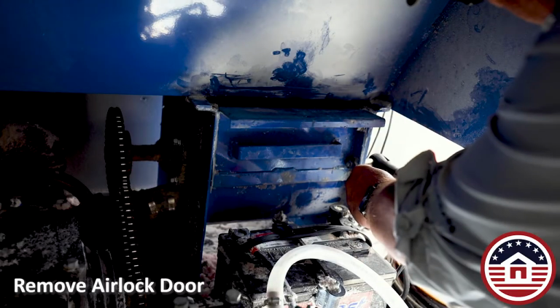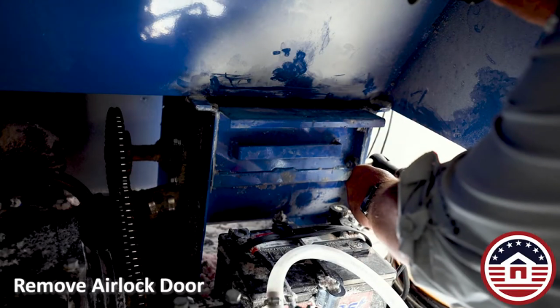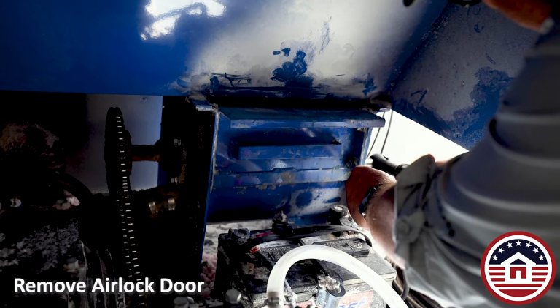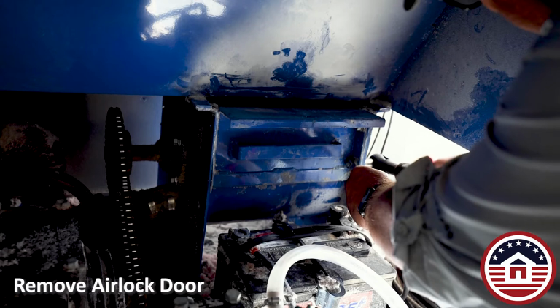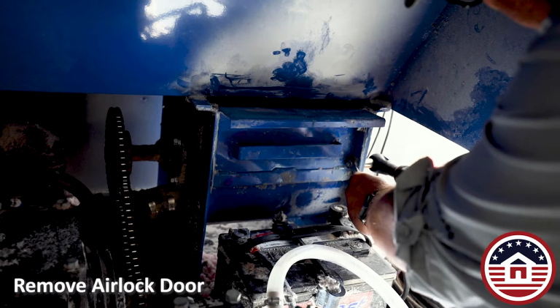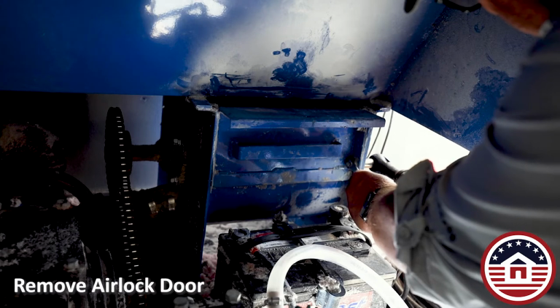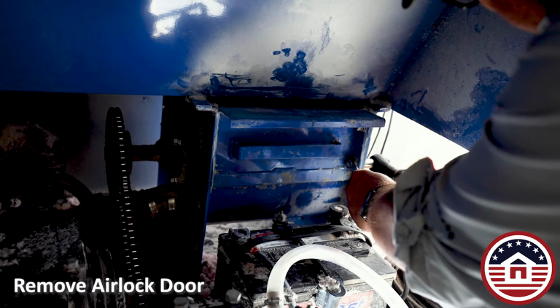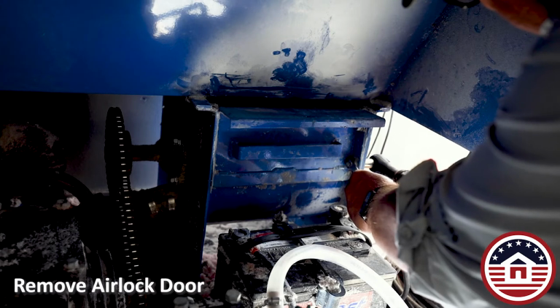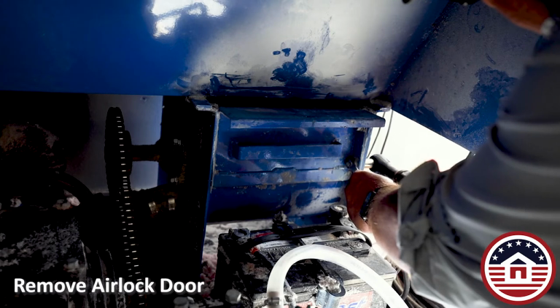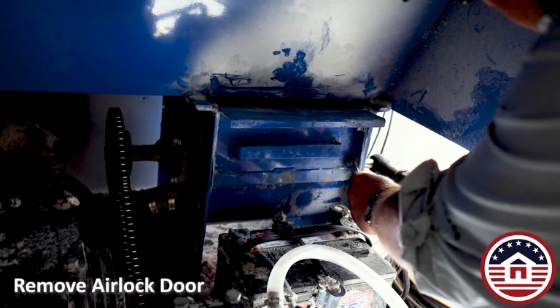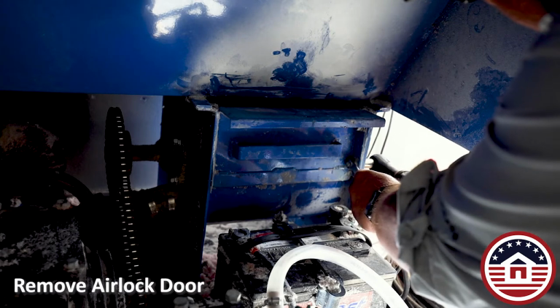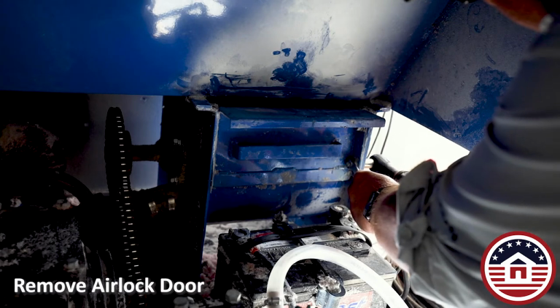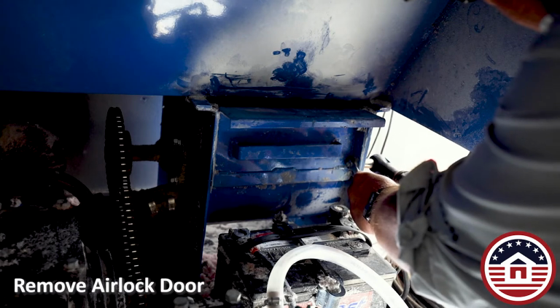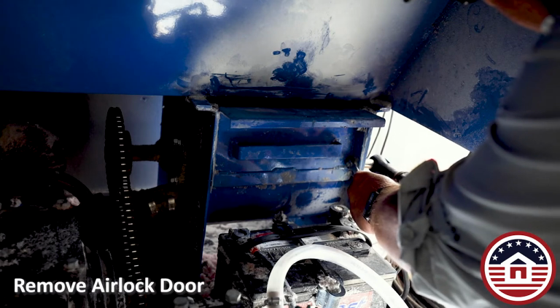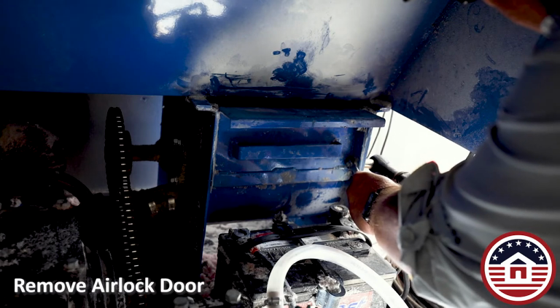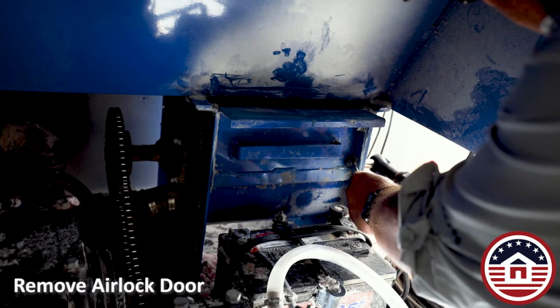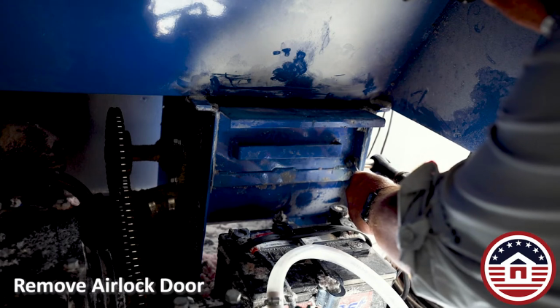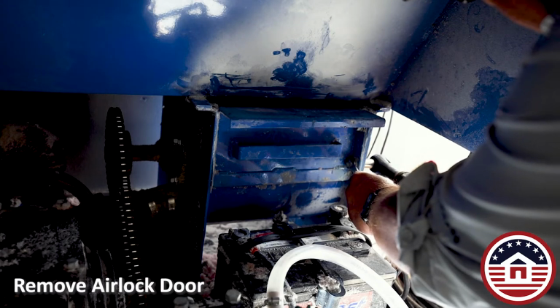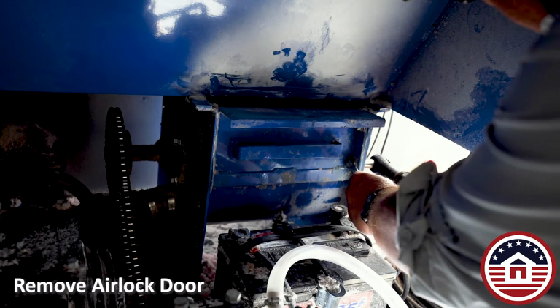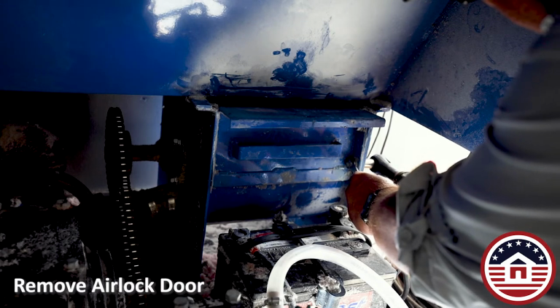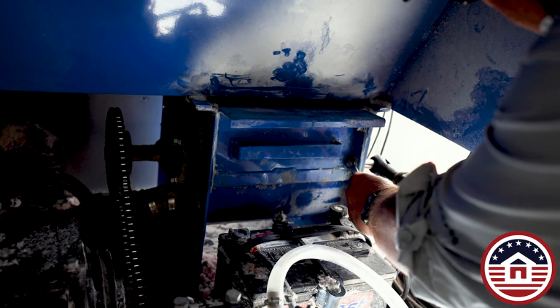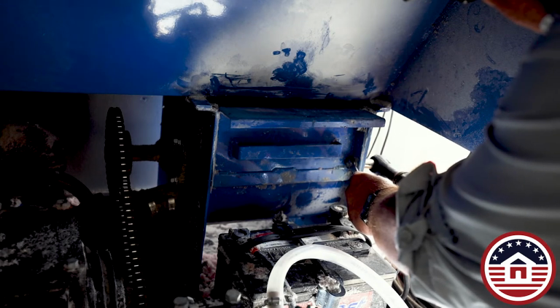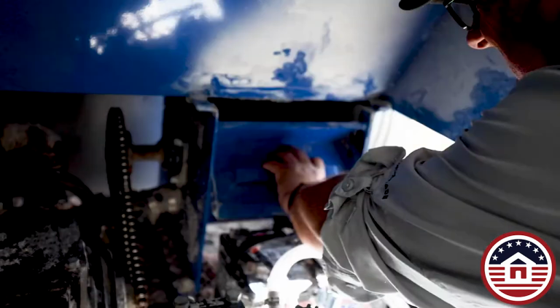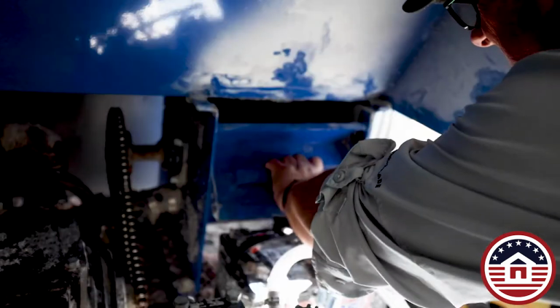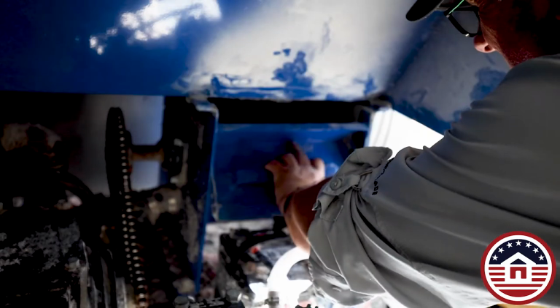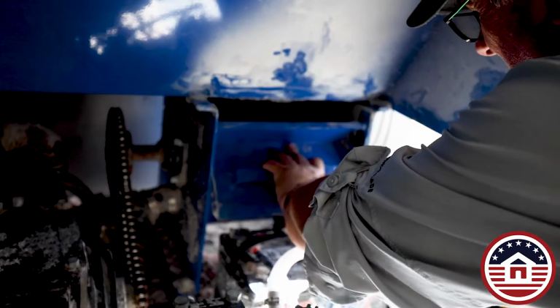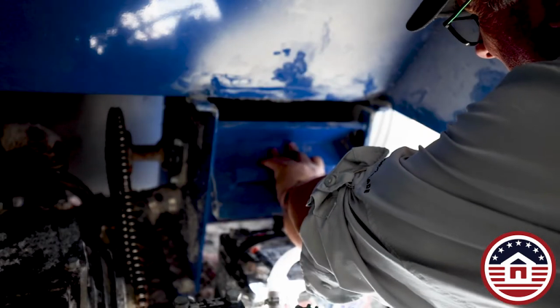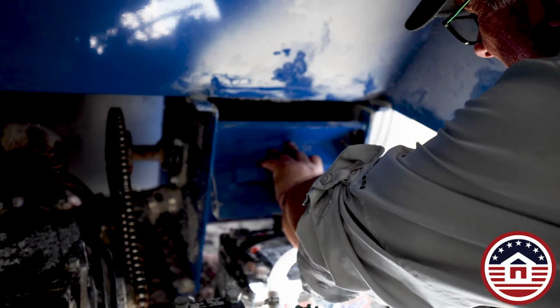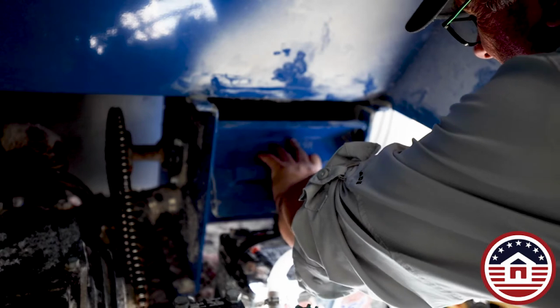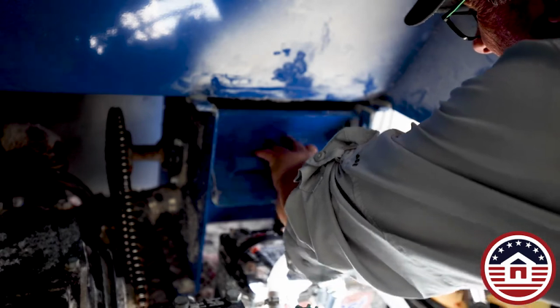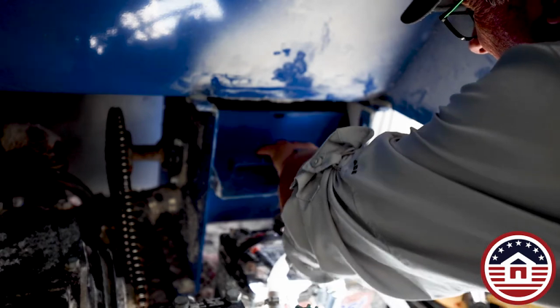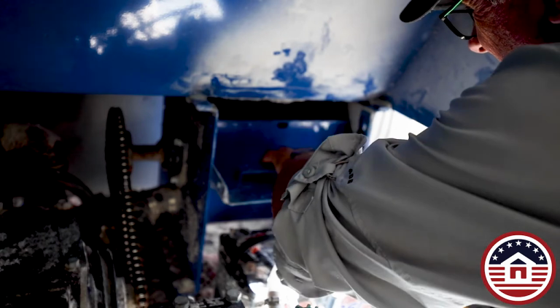There are only four bolts that hold the airlock door in. Once you remove the door you can hand rotate the pulley to spin the airlock.